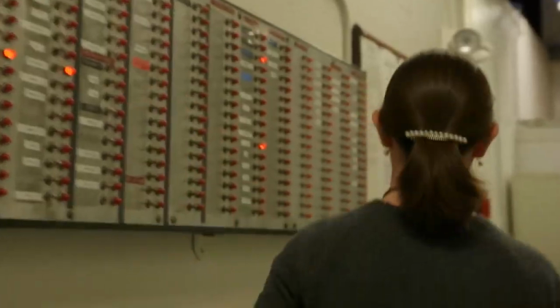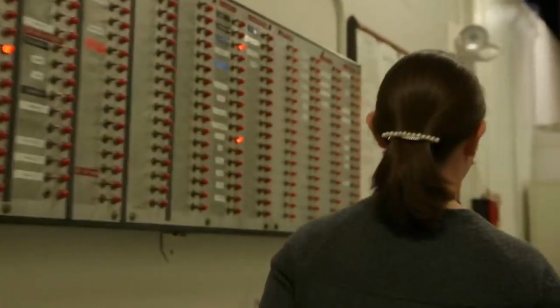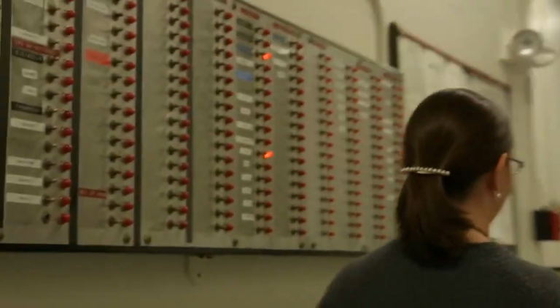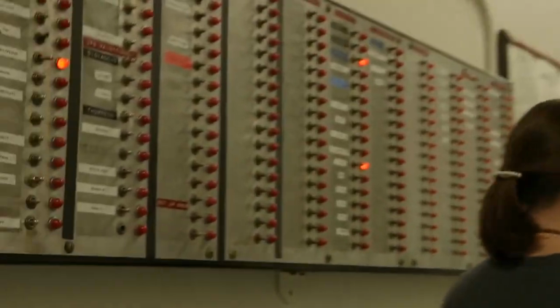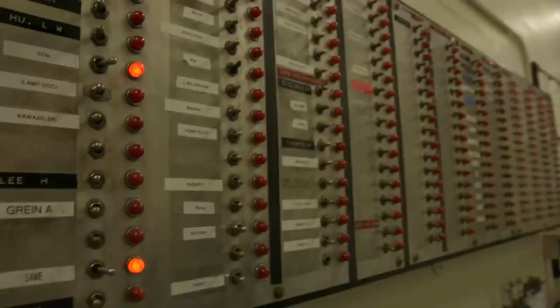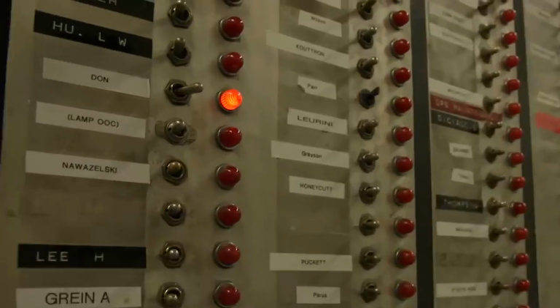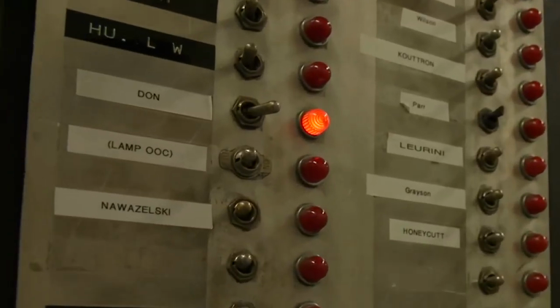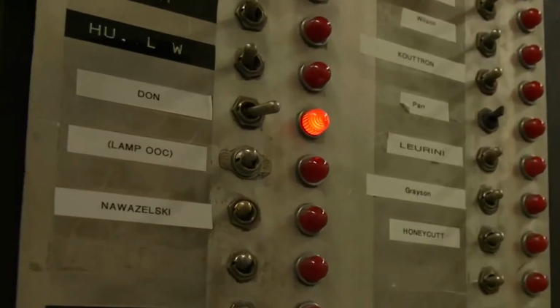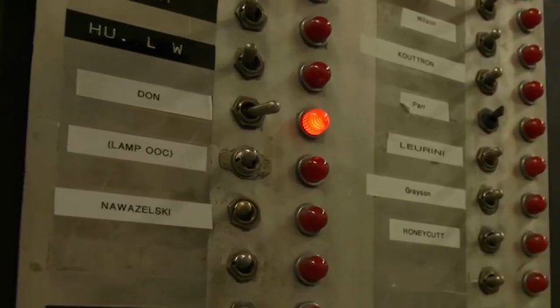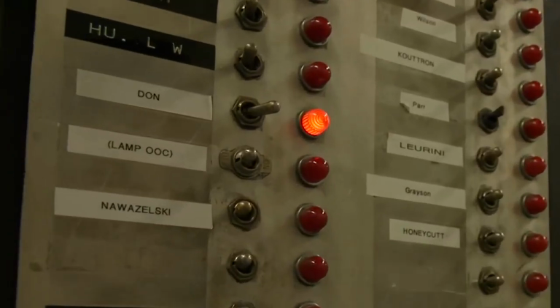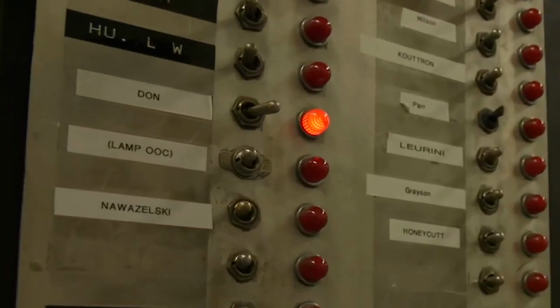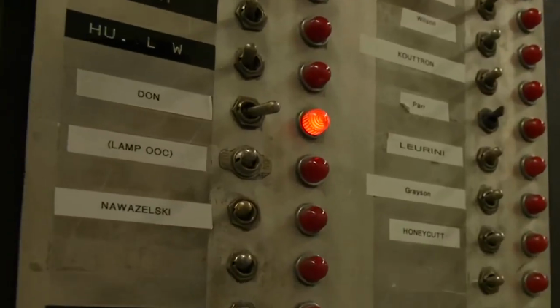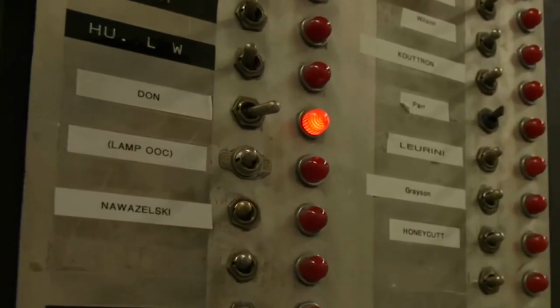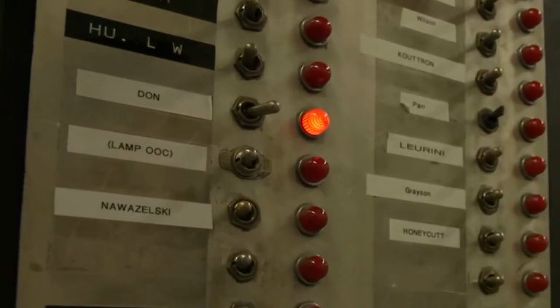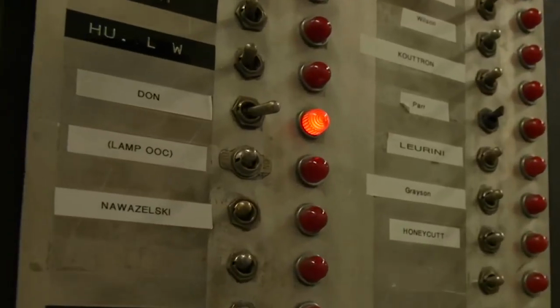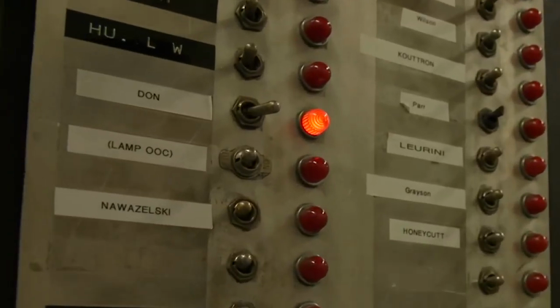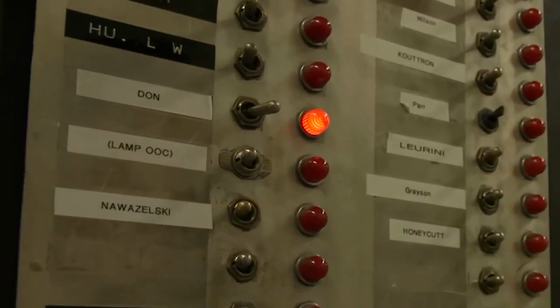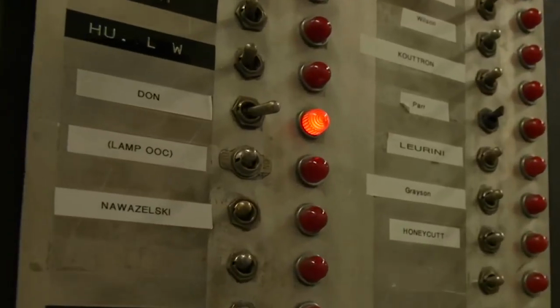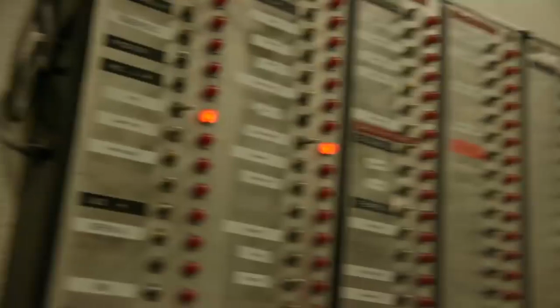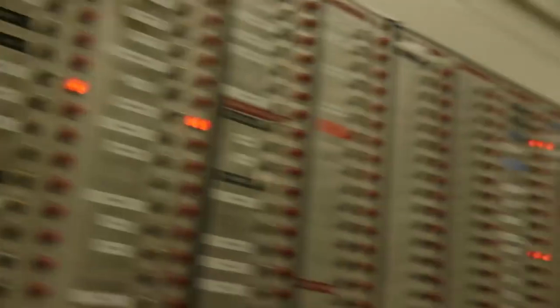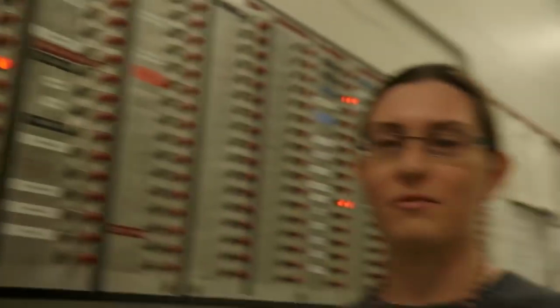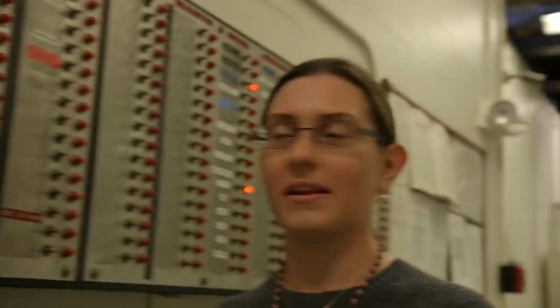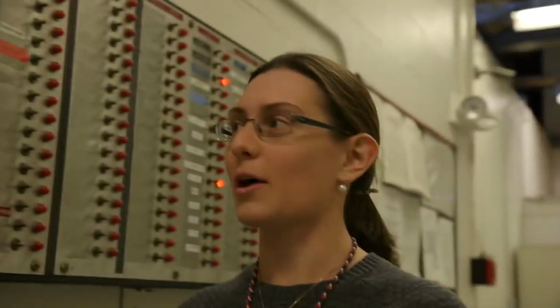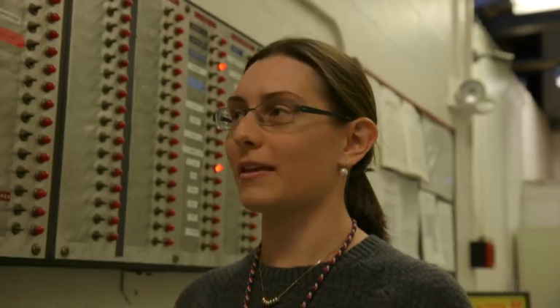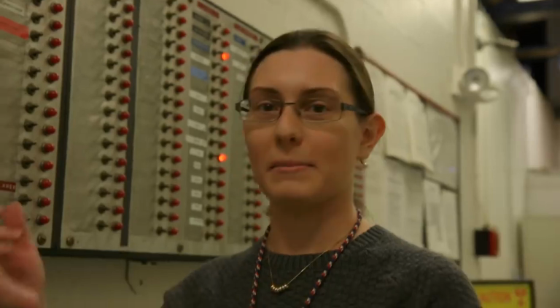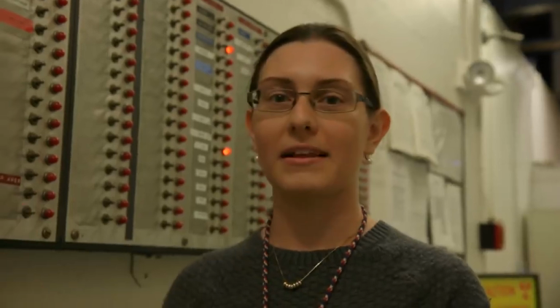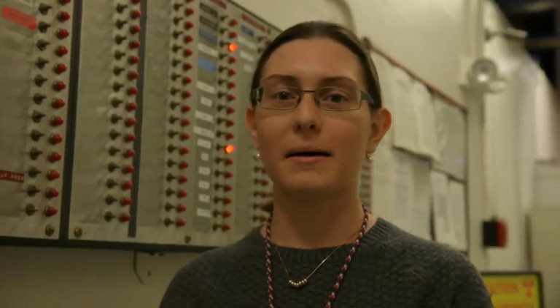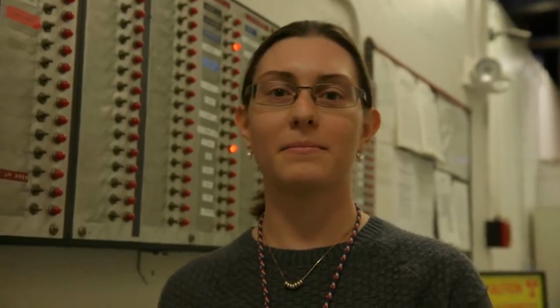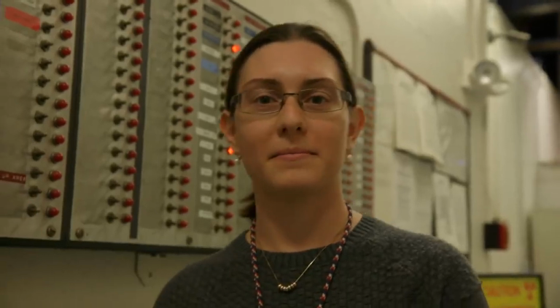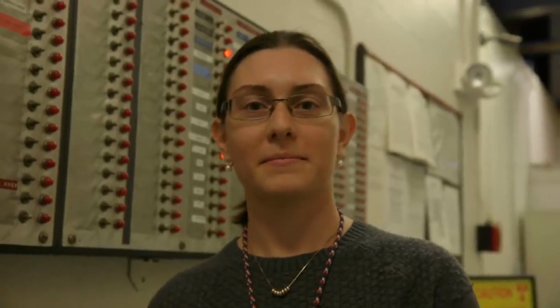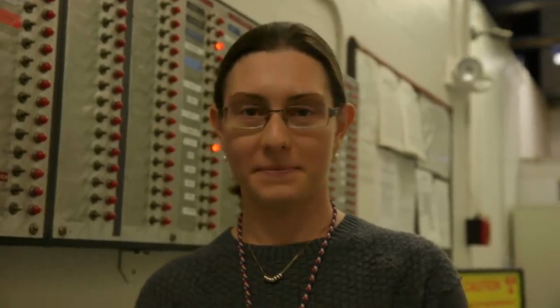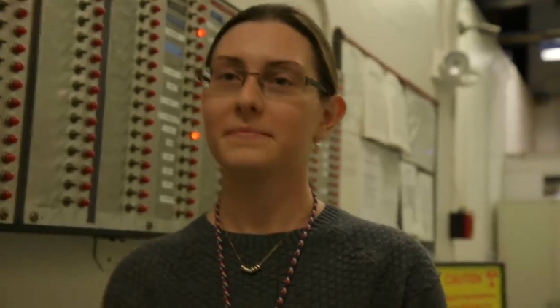Wait, what's that? That's my light that I turn on to let everybody know that I'm in the lab.